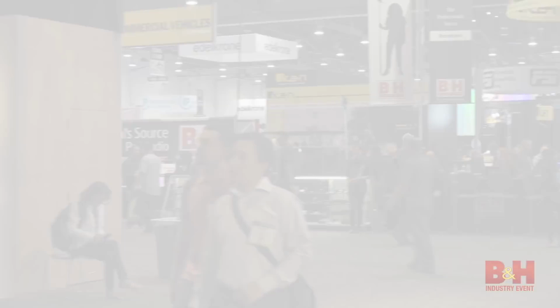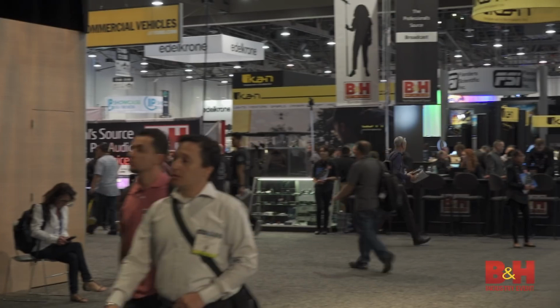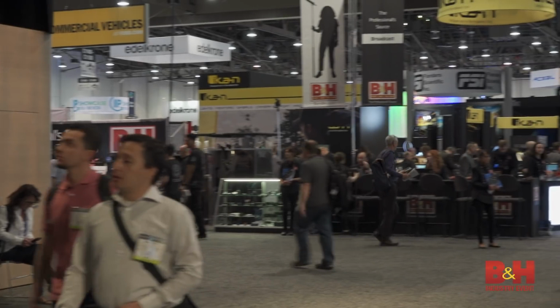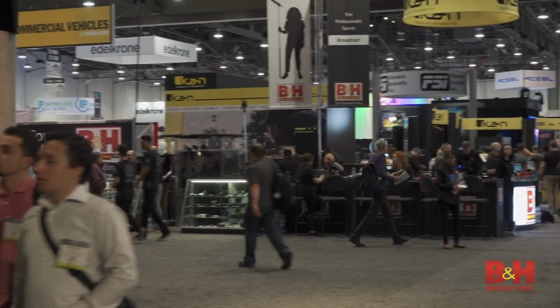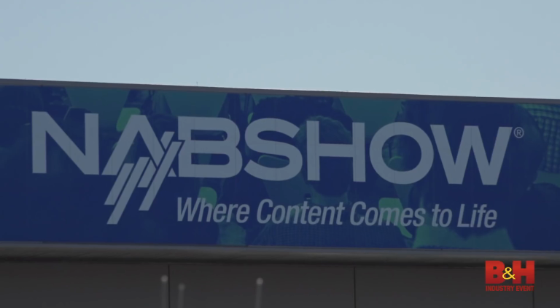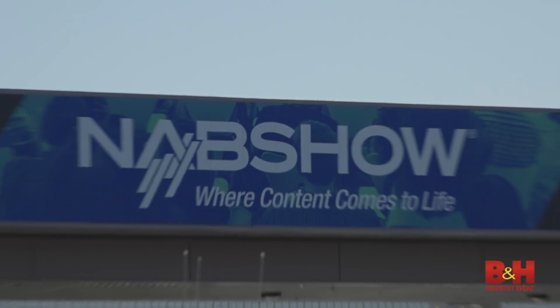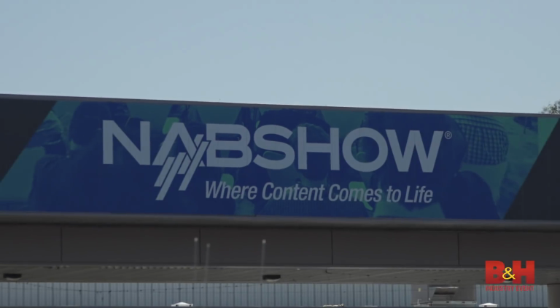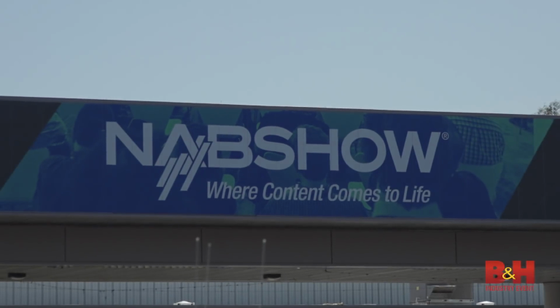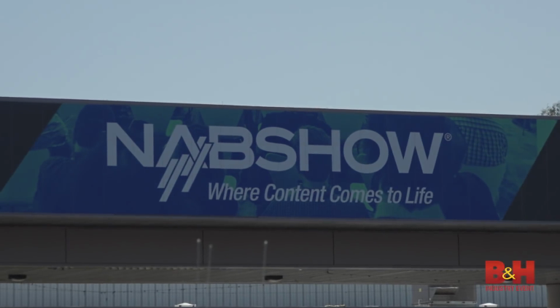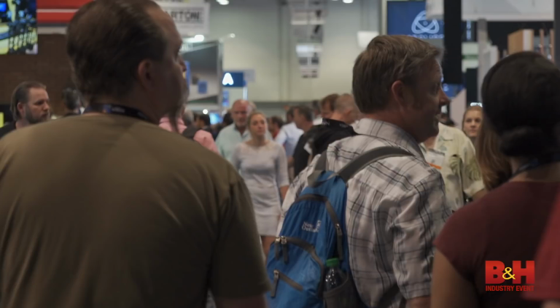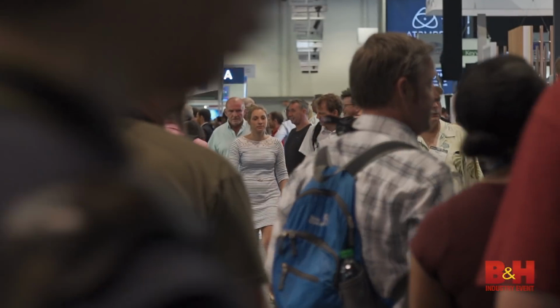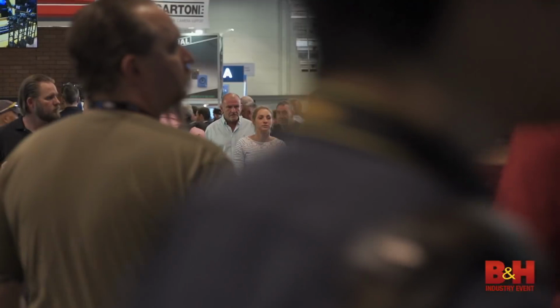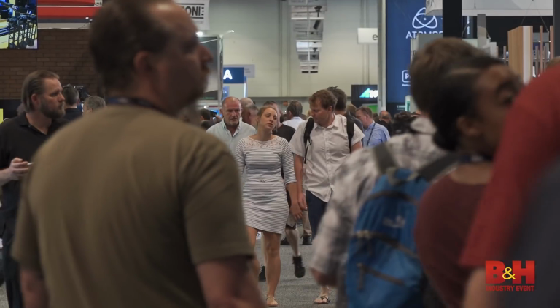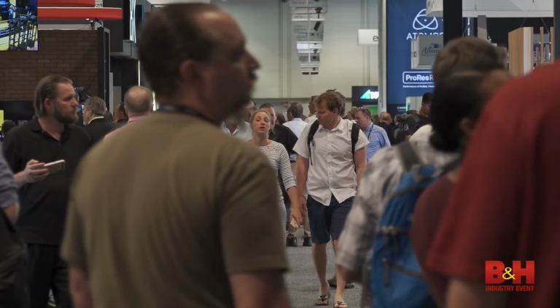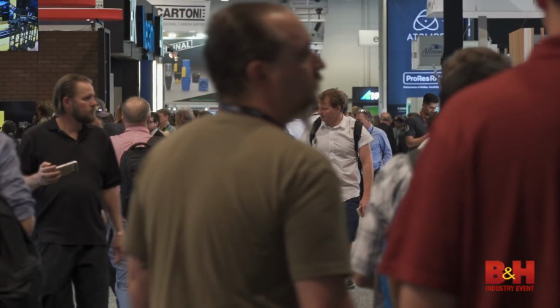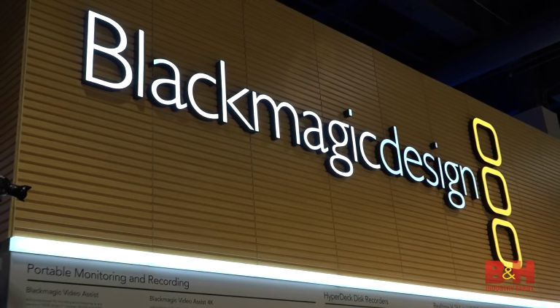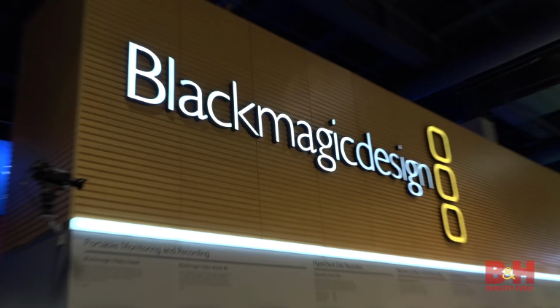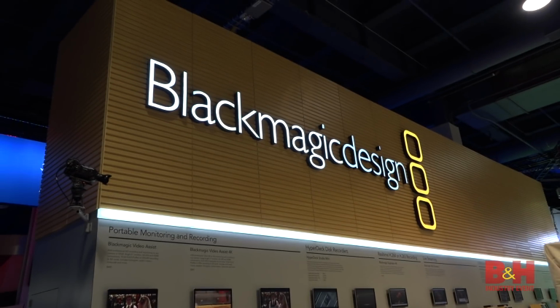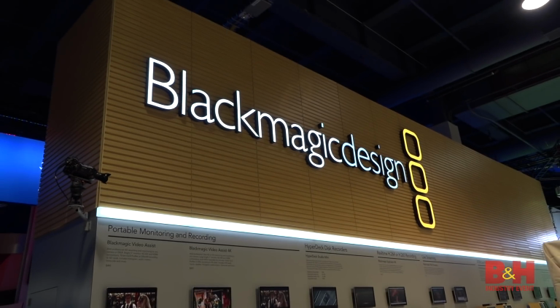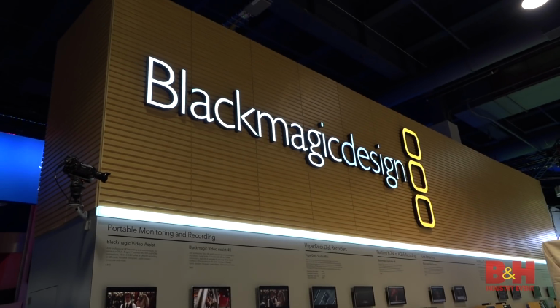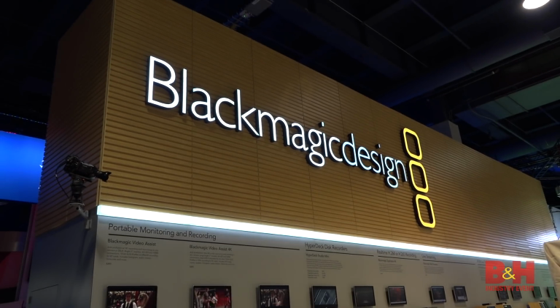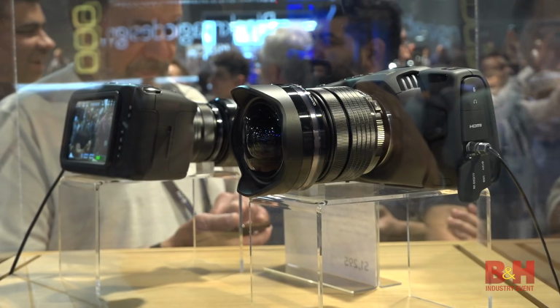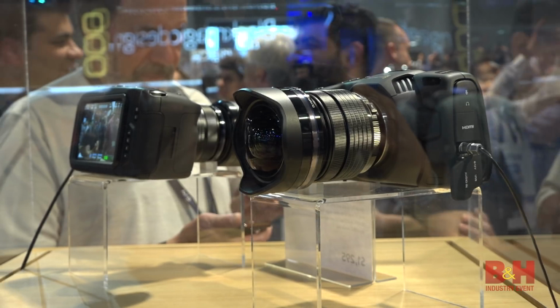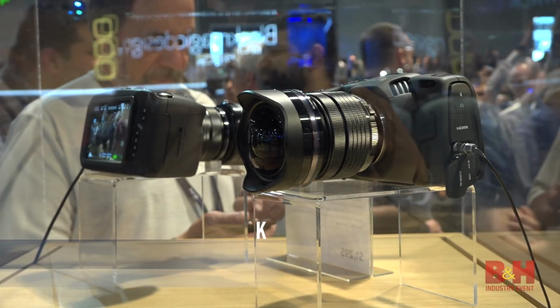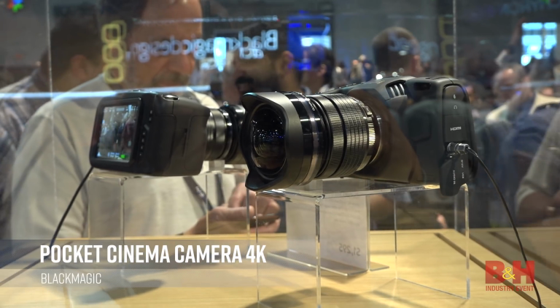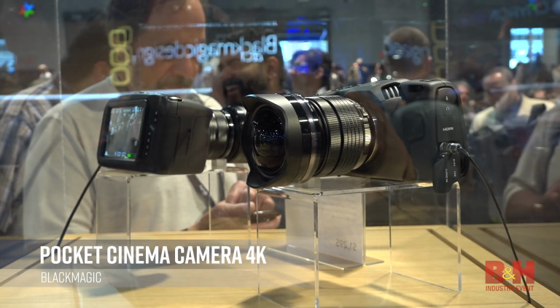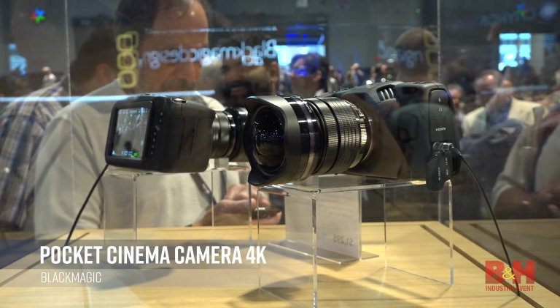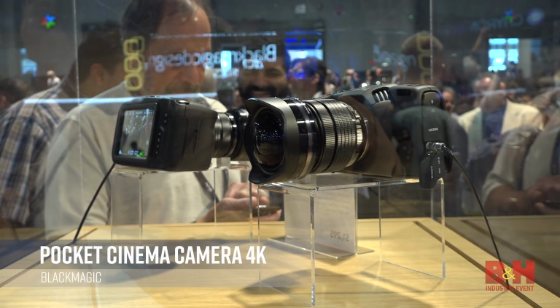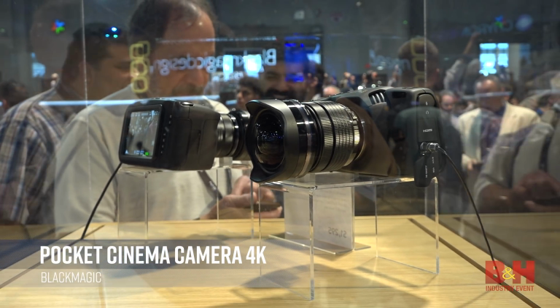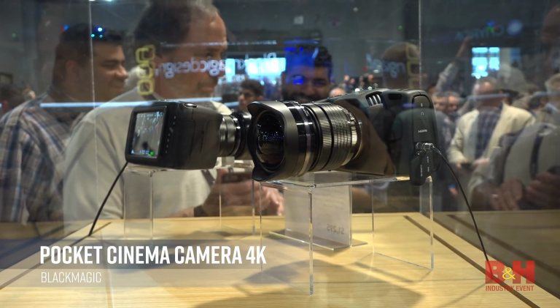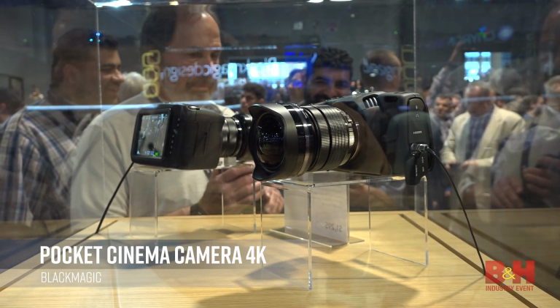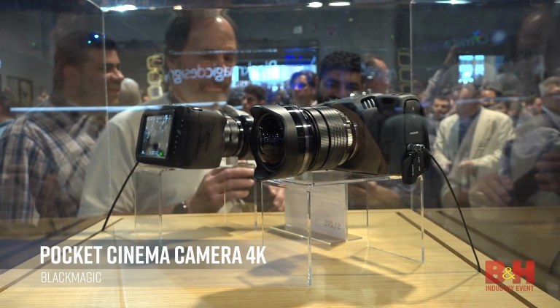Hey, Jake with B&H. NAB 2018 started with a big announcement this morning from Blackmagic Design — it's the highly anticipated Pocket Cinema Camera 4K.